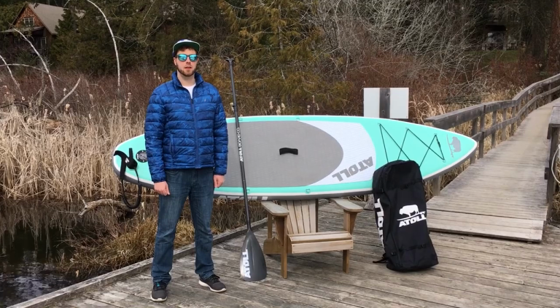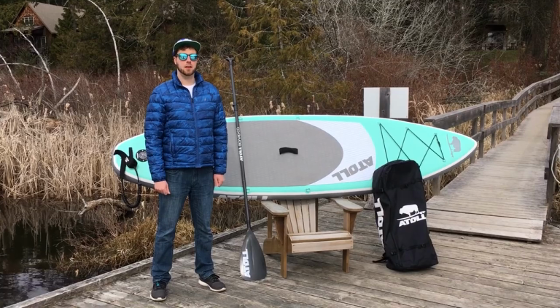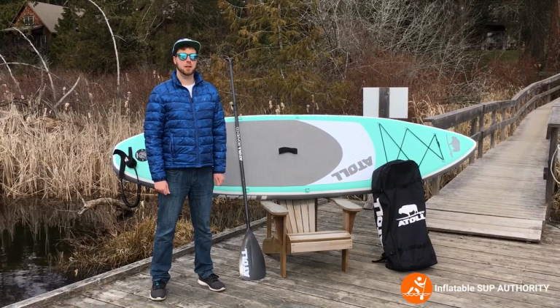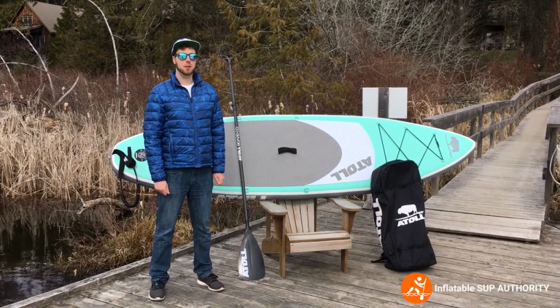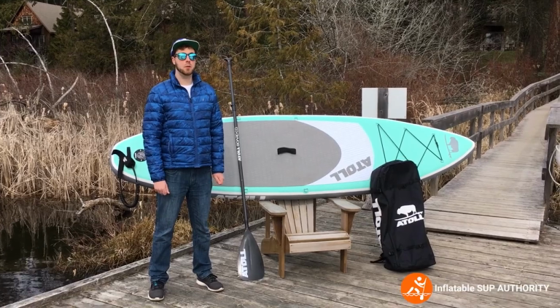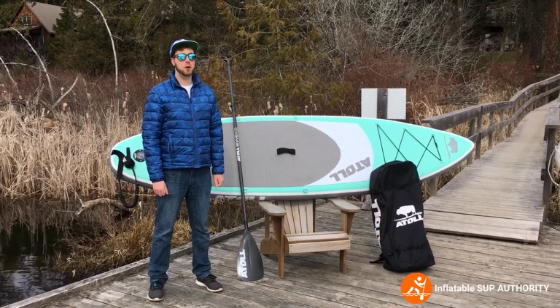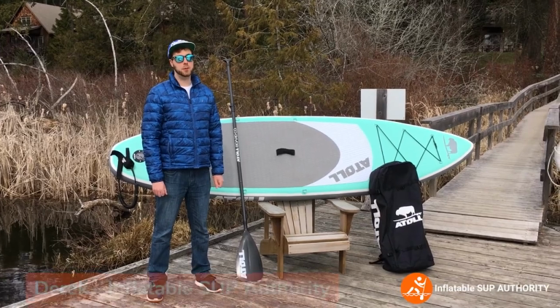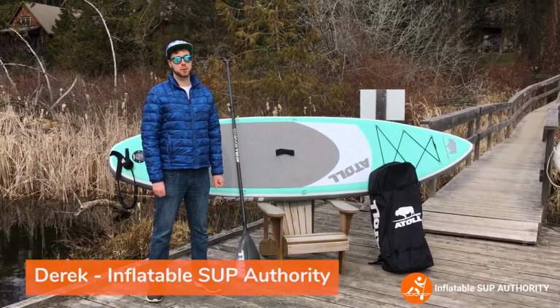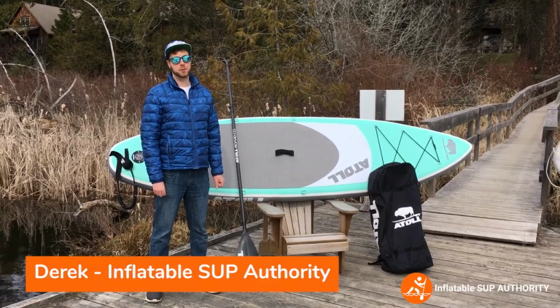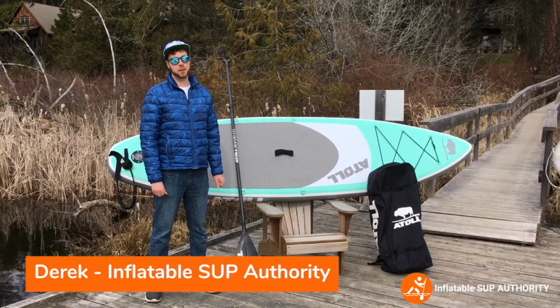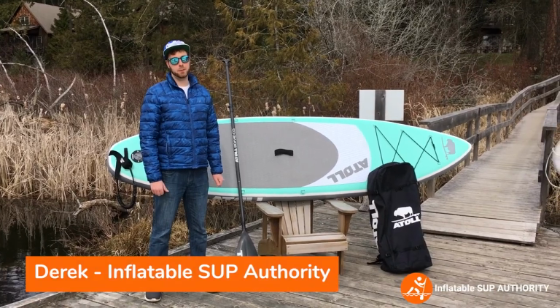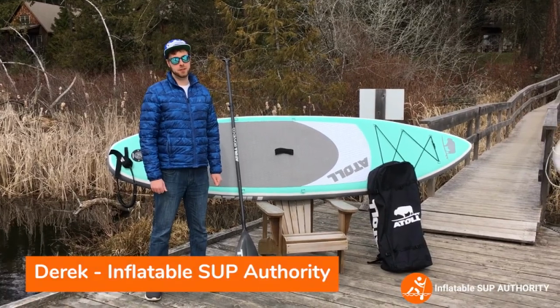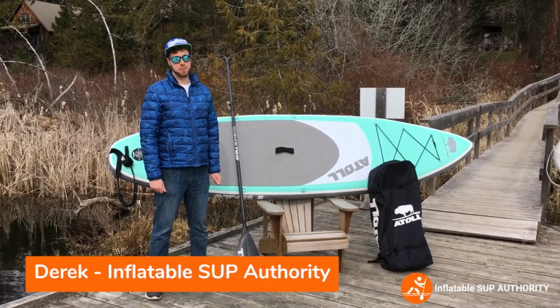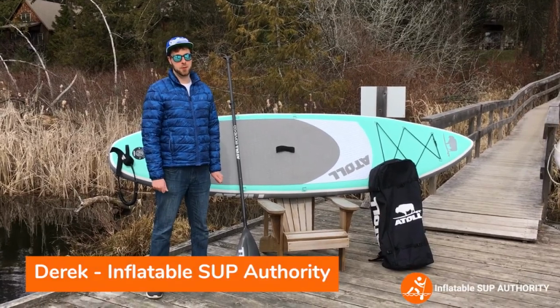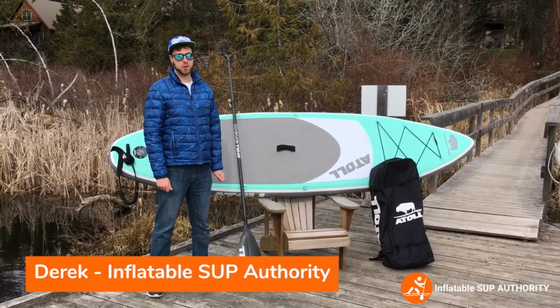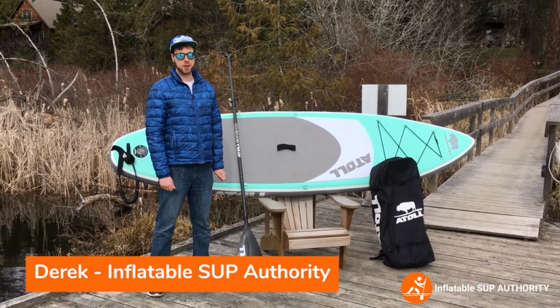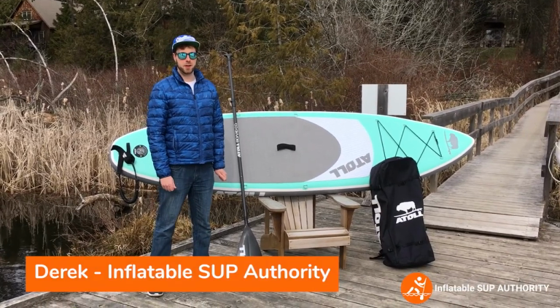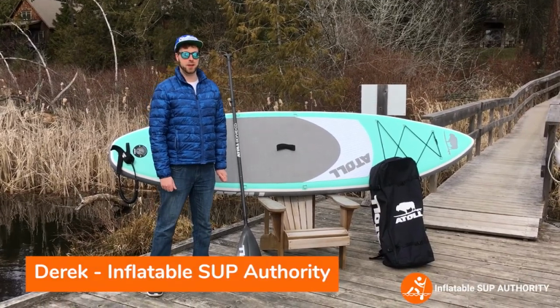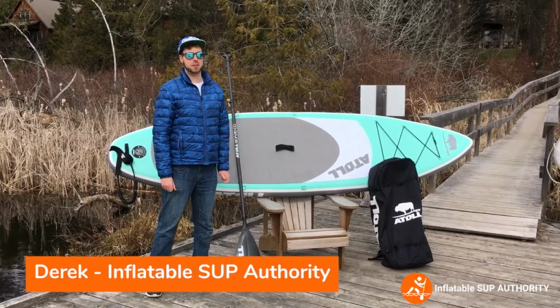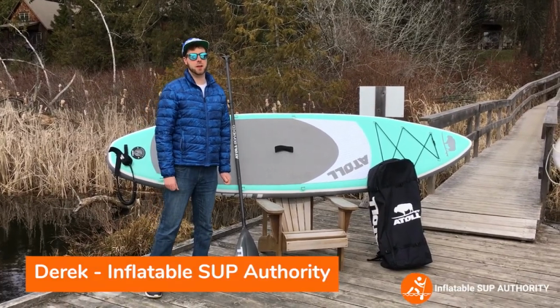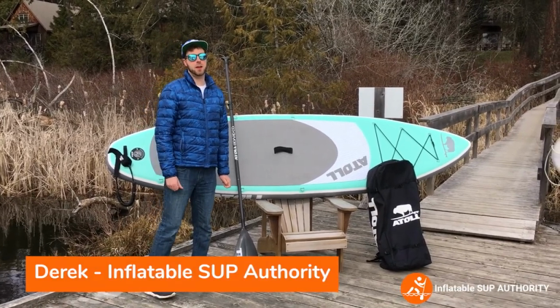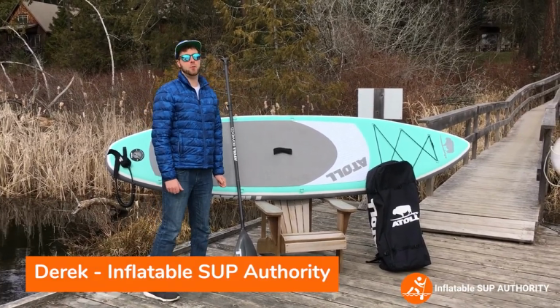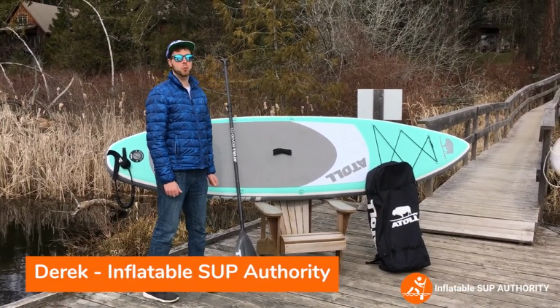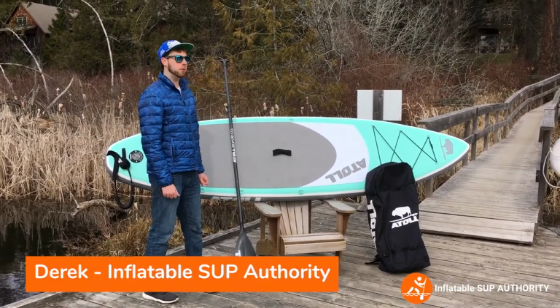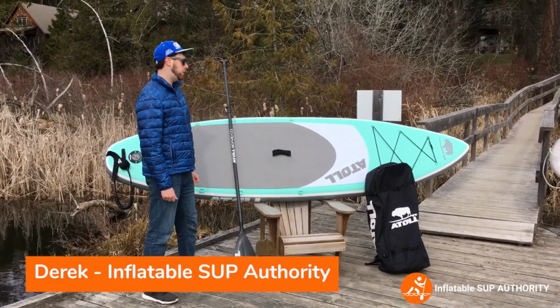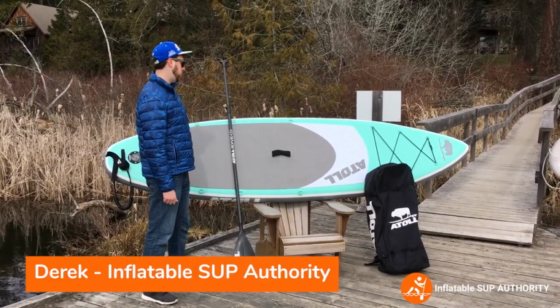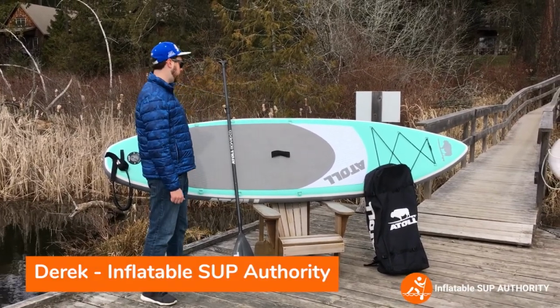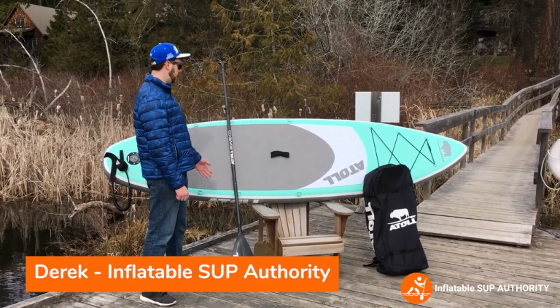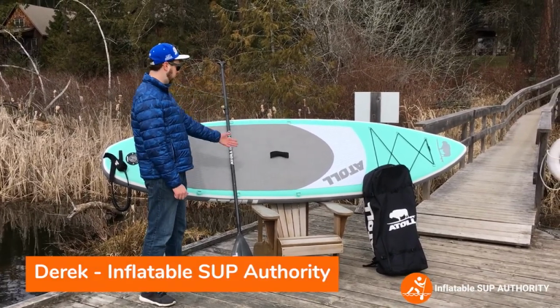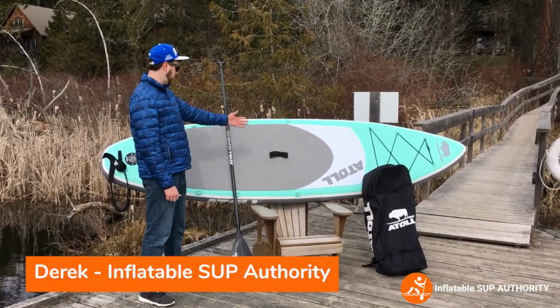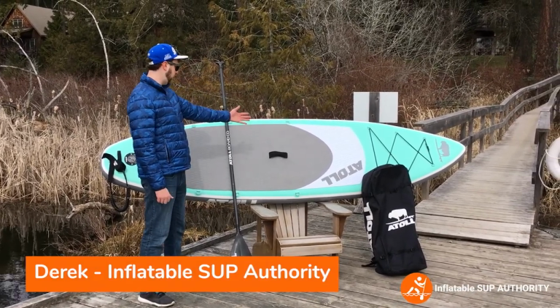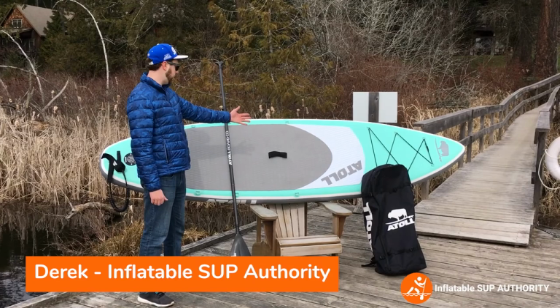Hello, welcome to Inflatable SUP Authority and today we'll be reviewing the Atoll 11.